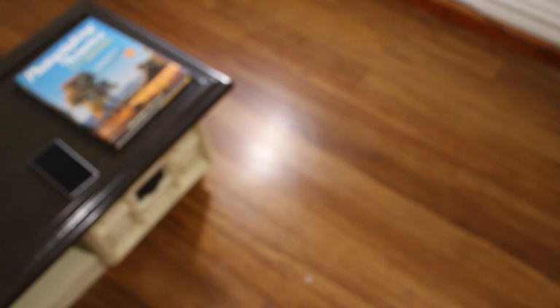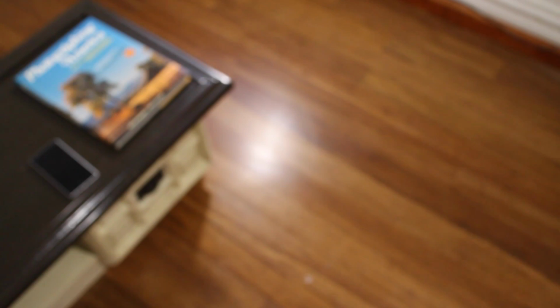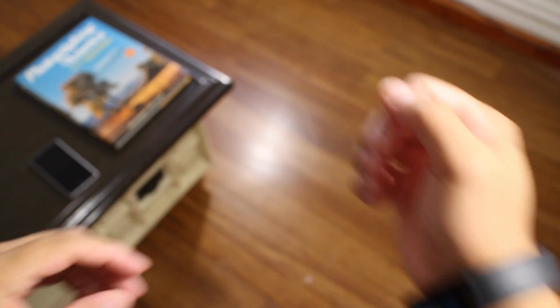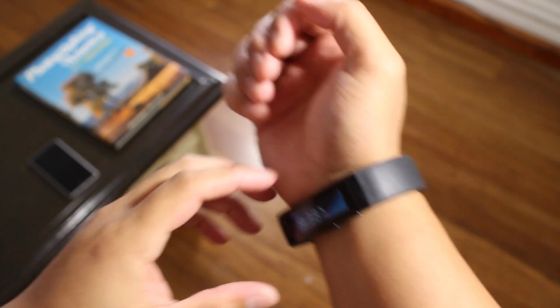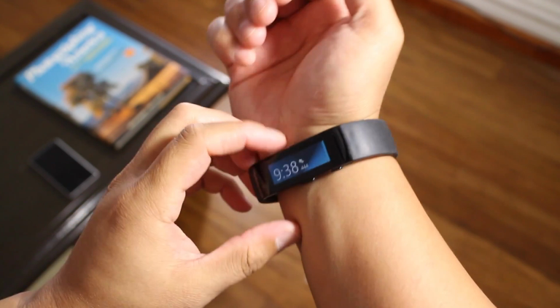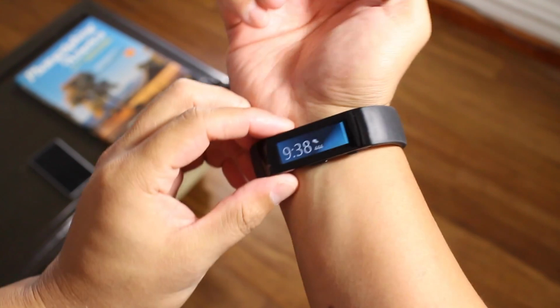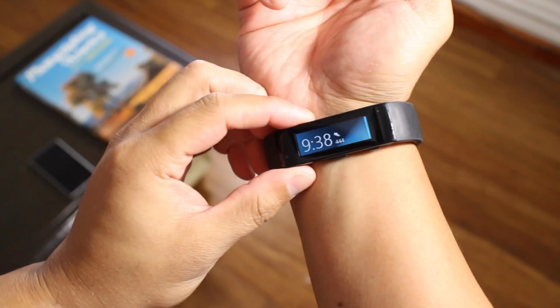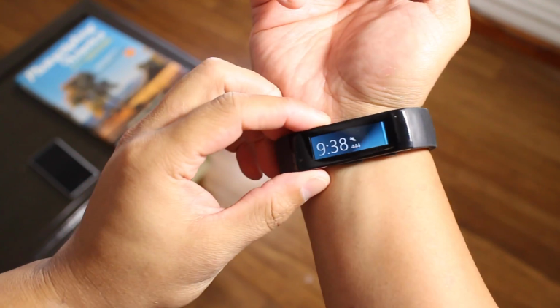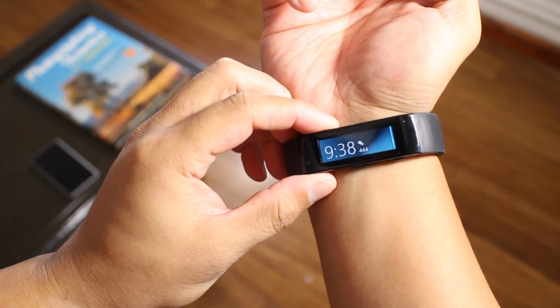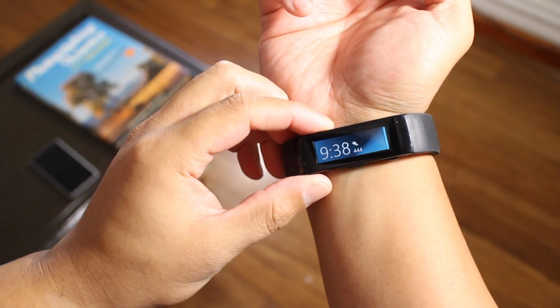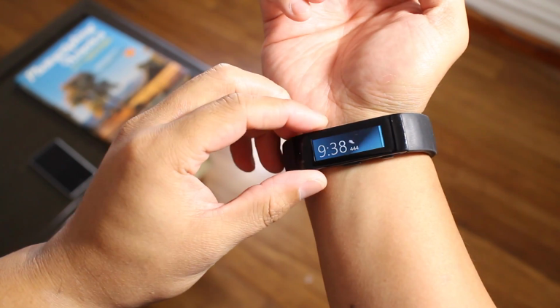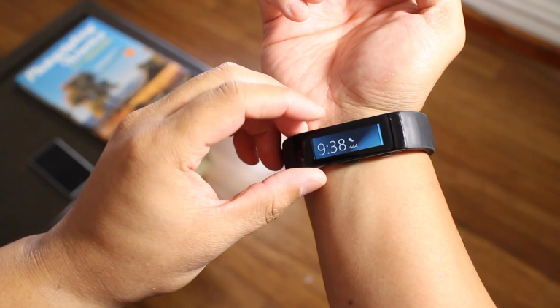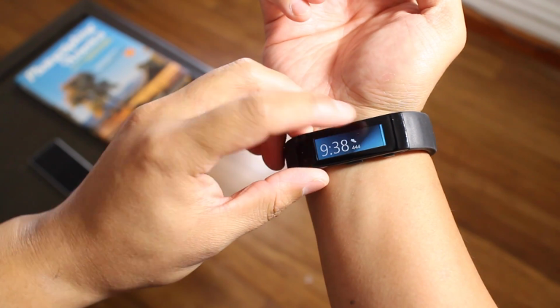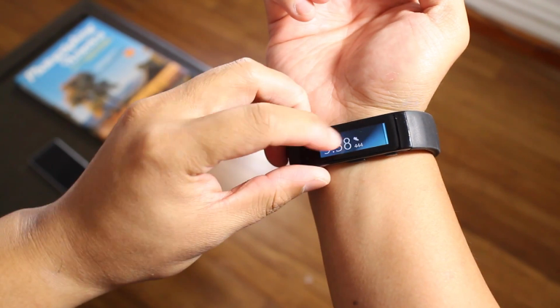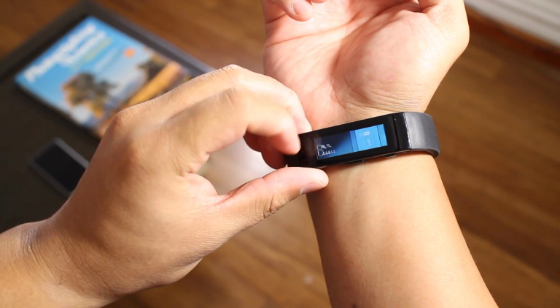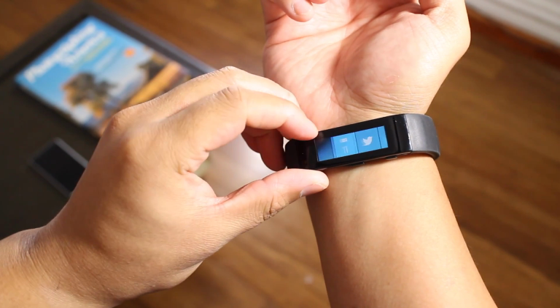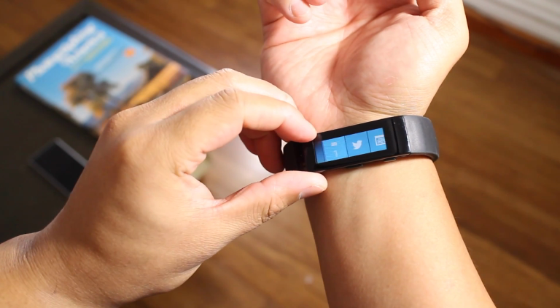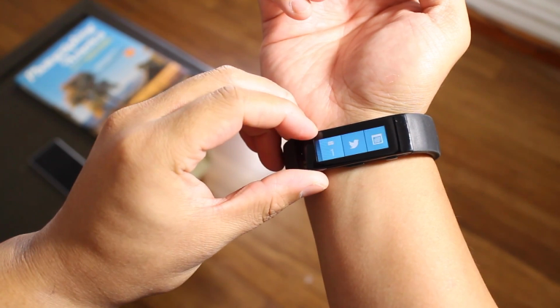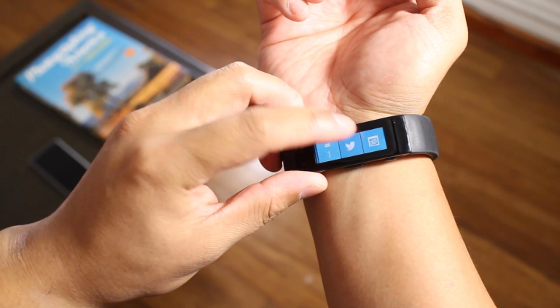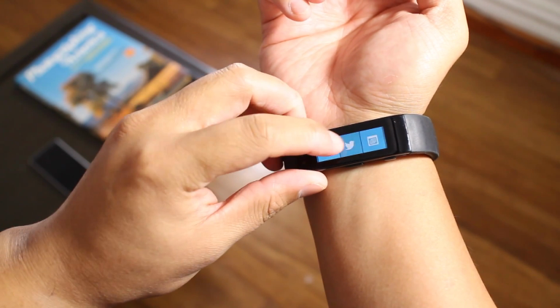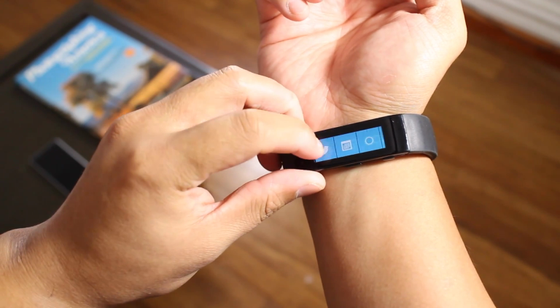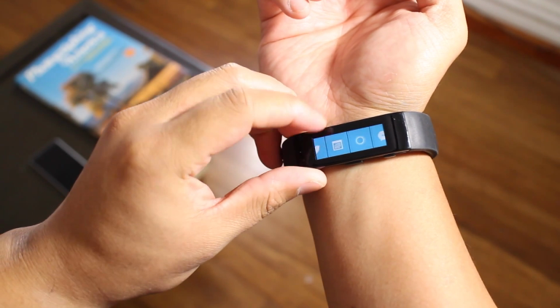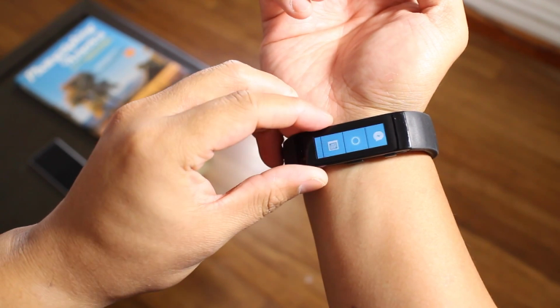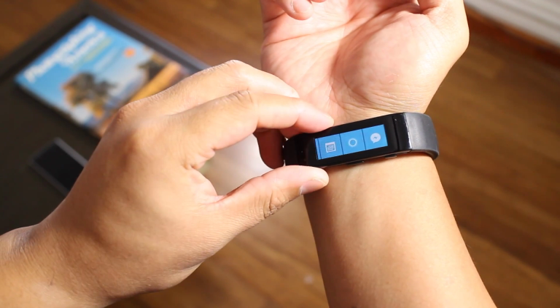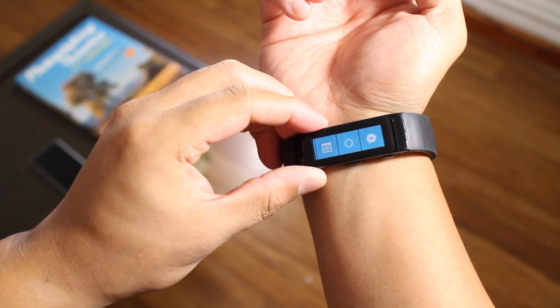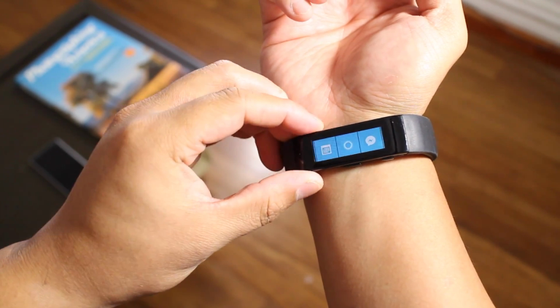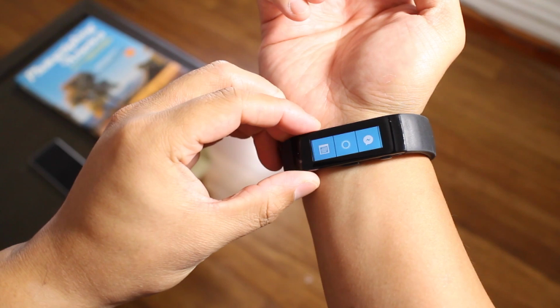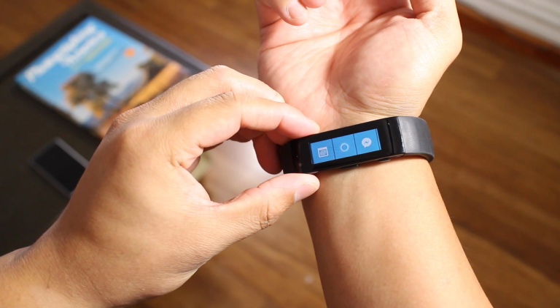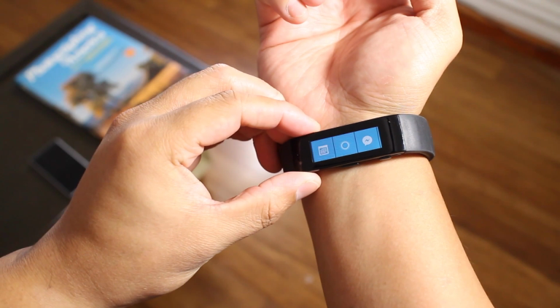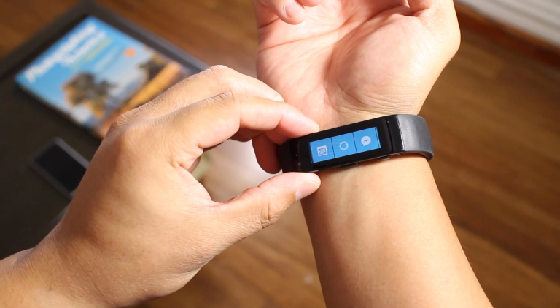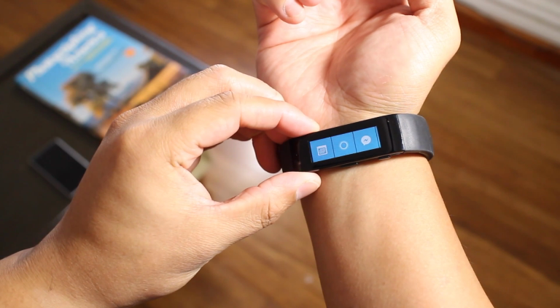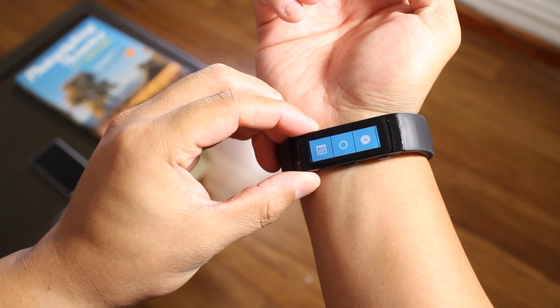Hey everyone, it's Mark for Windows Central. In this video, I'll show you how to use Cortana with your Microsoft Band.